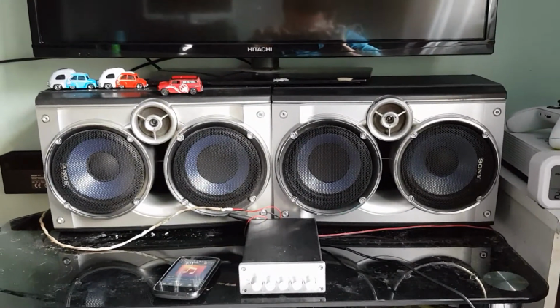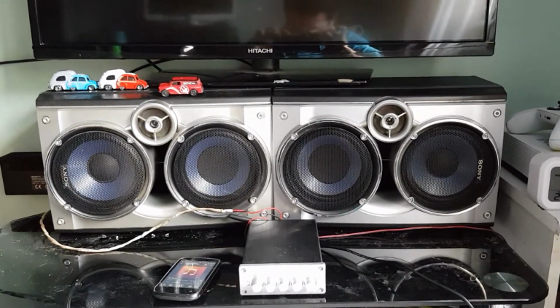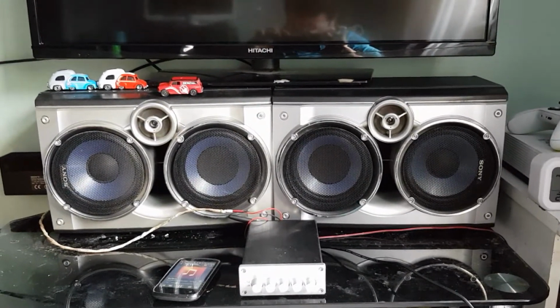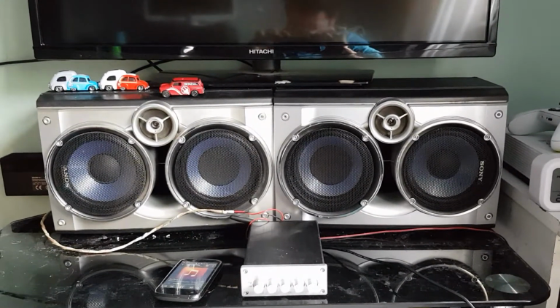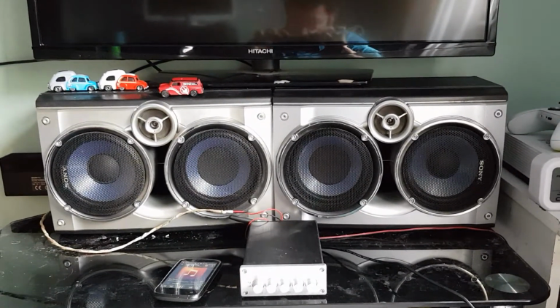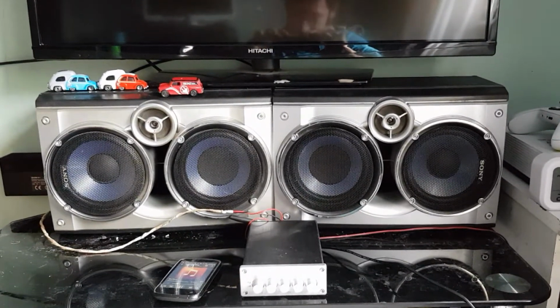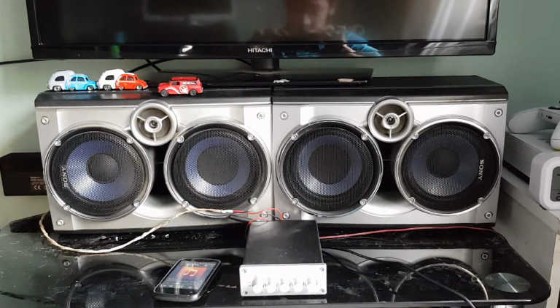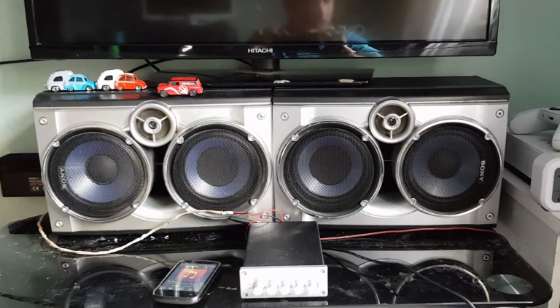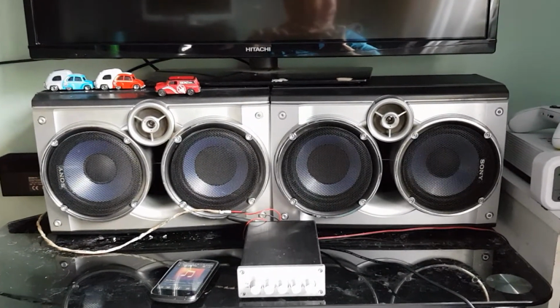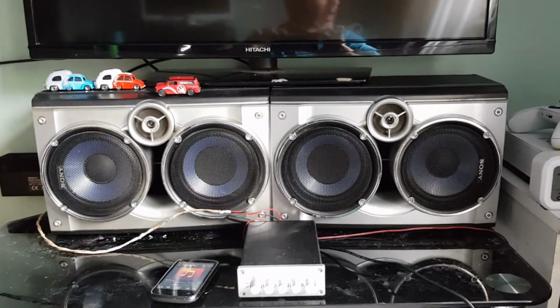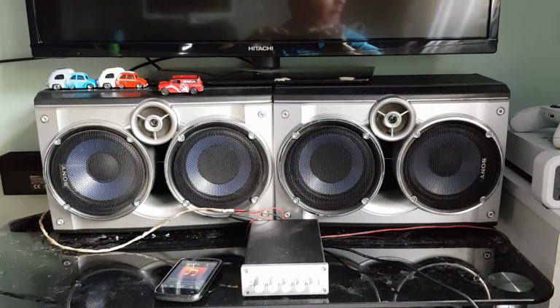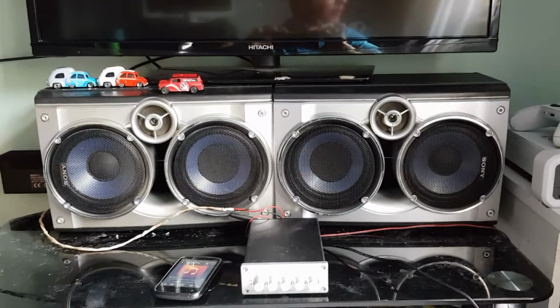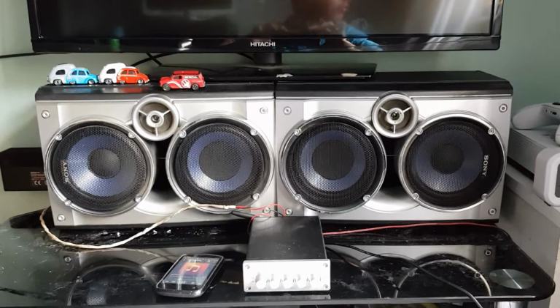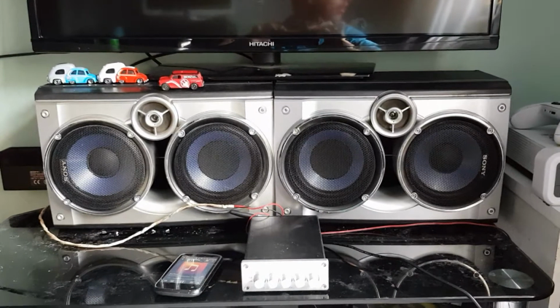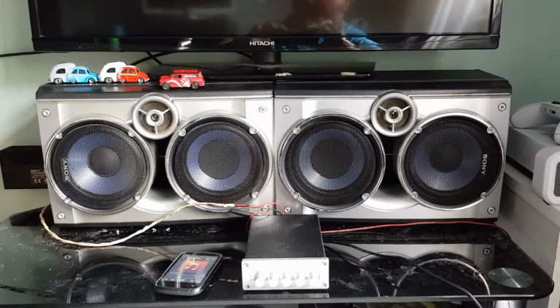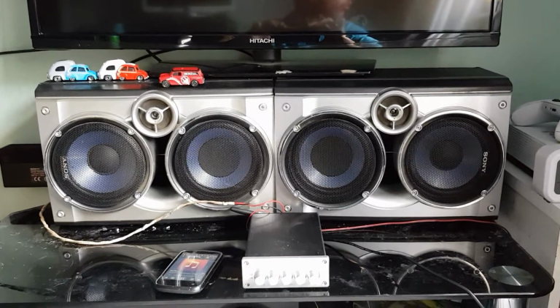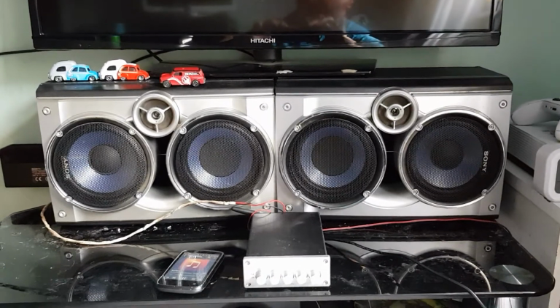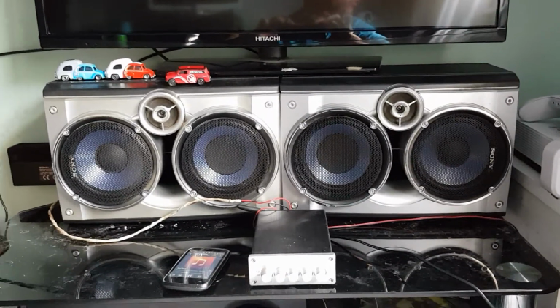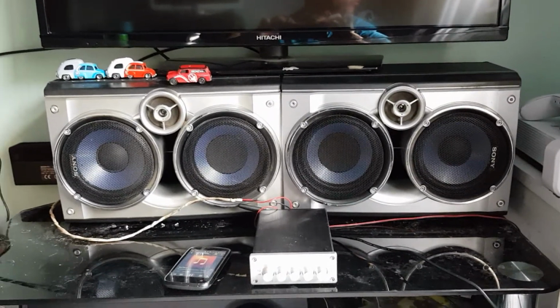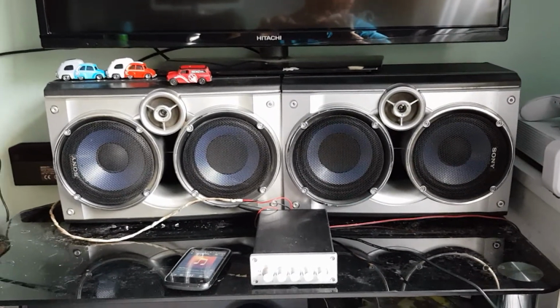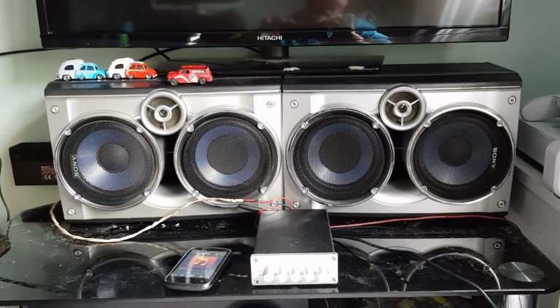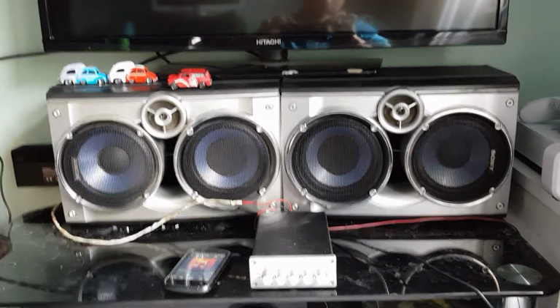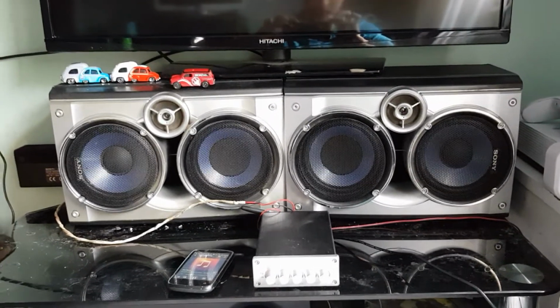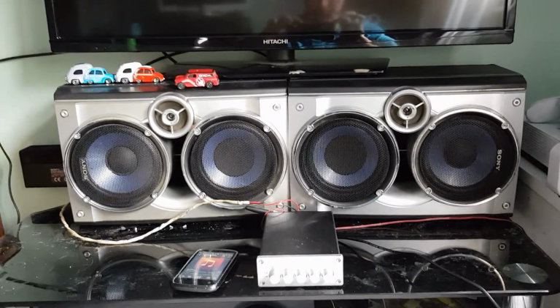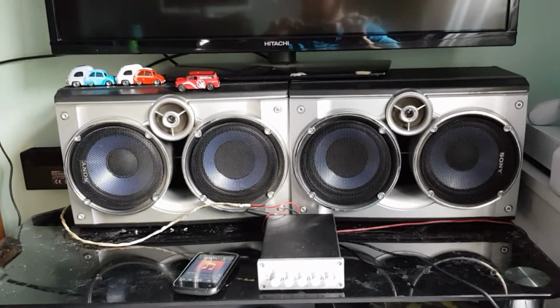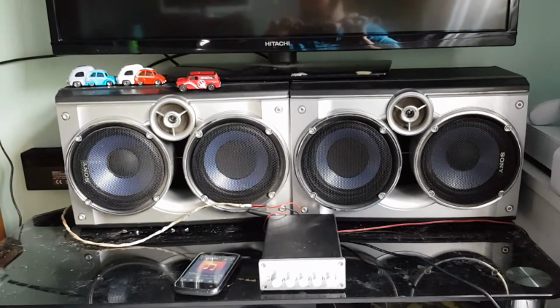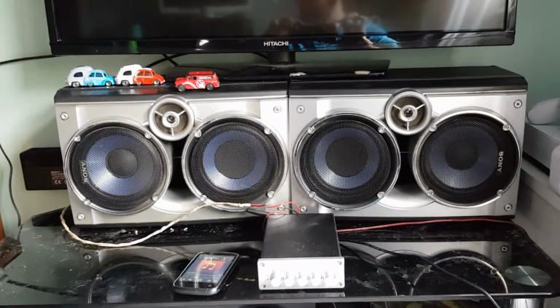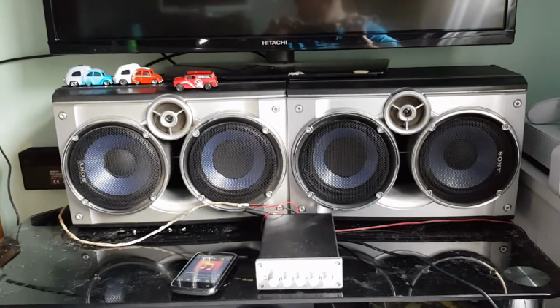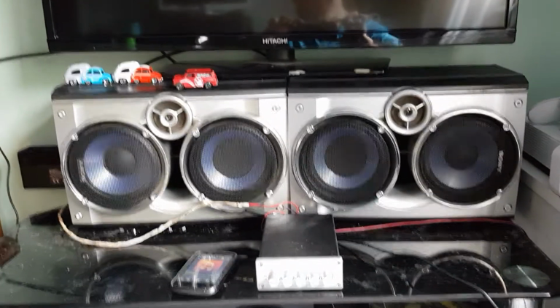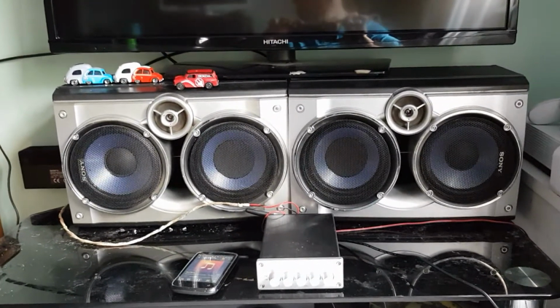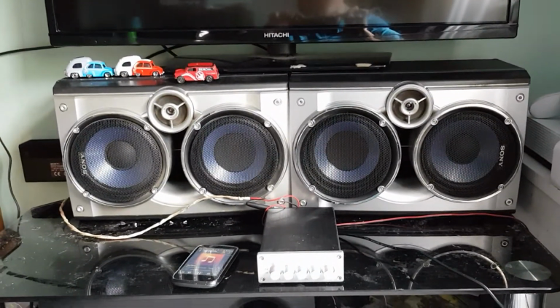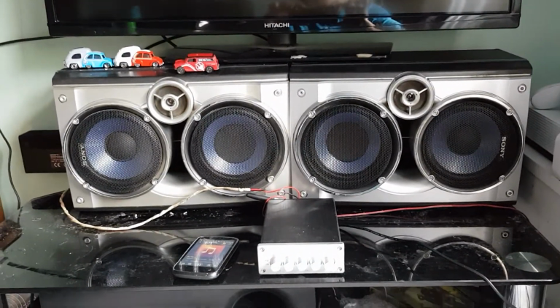I'll also be doing a bass test on a load of other speakers as well, guys — just letting you know.